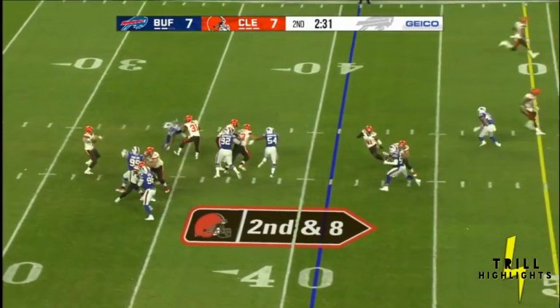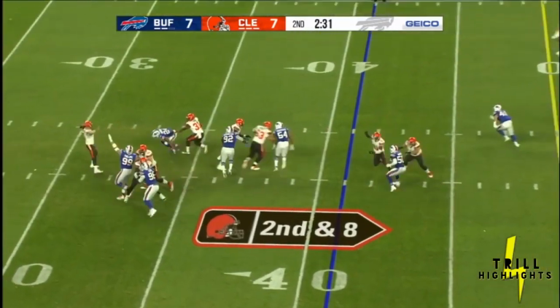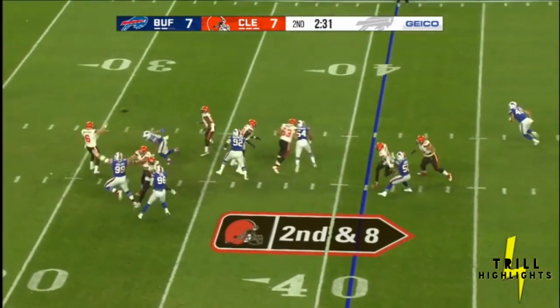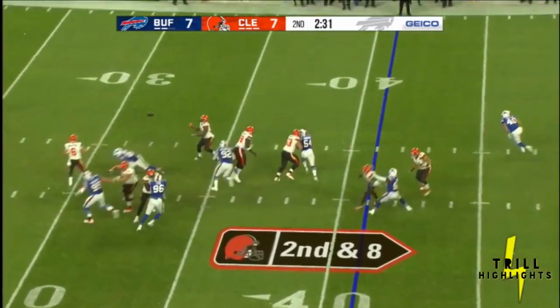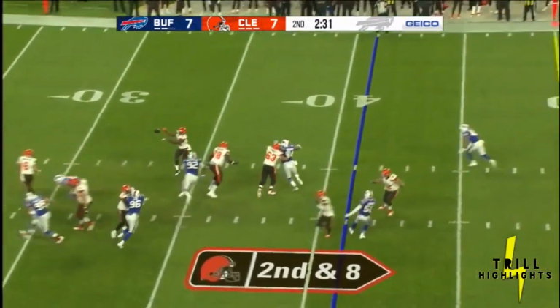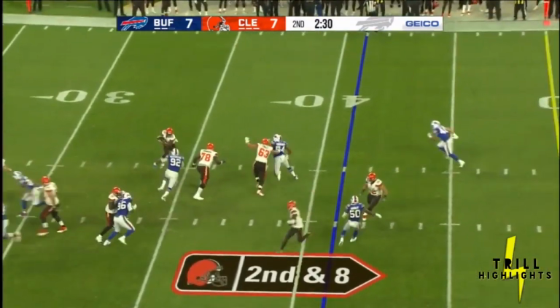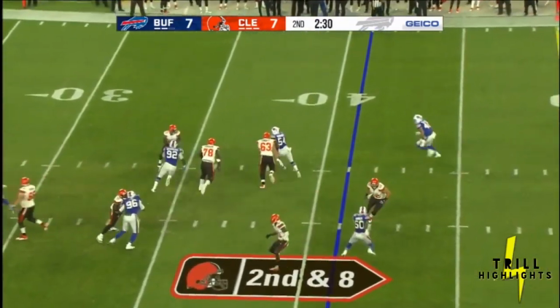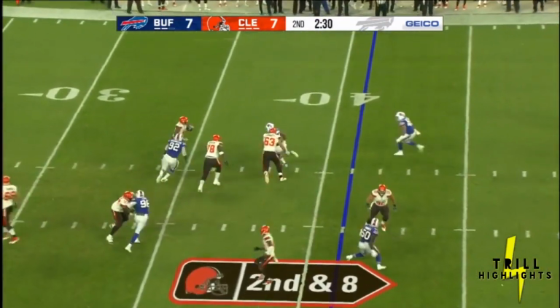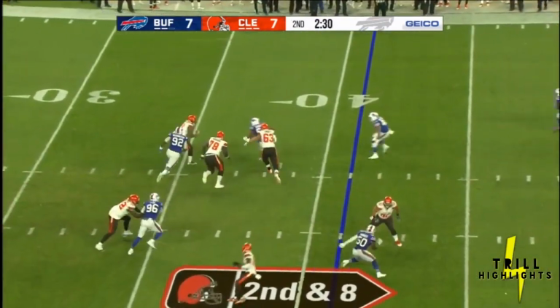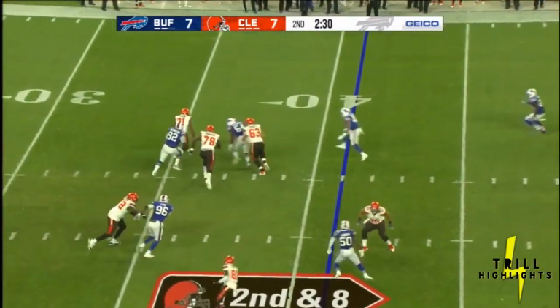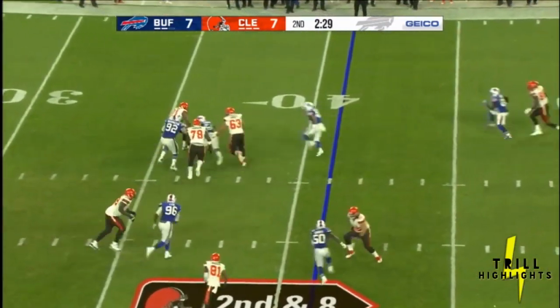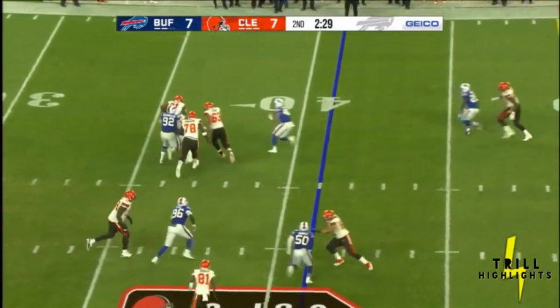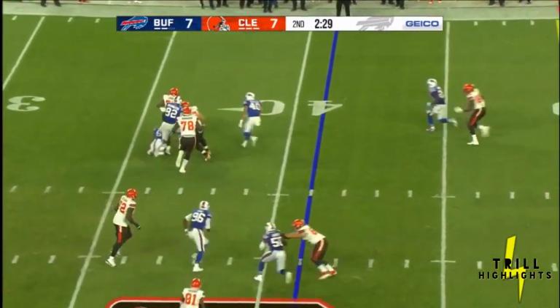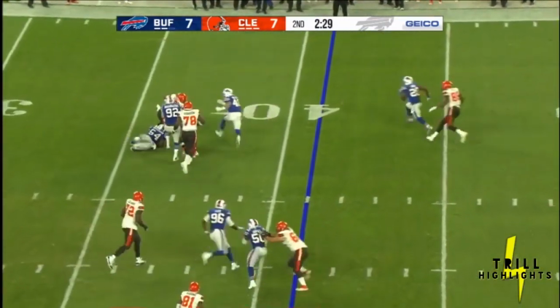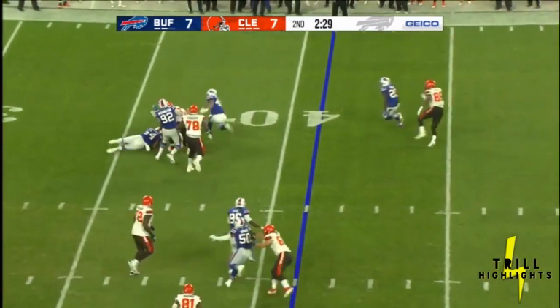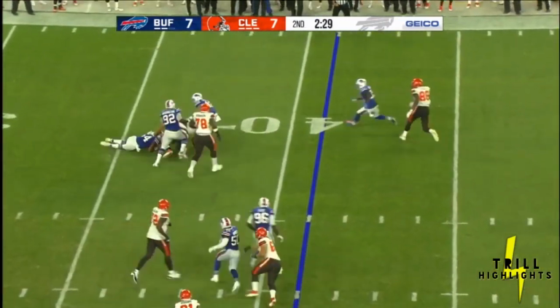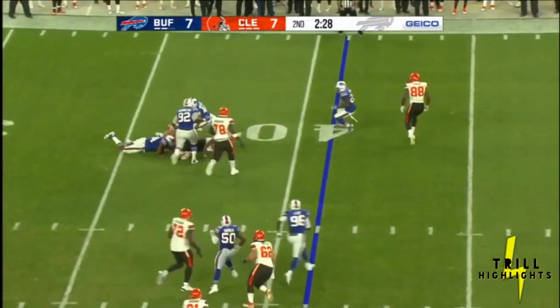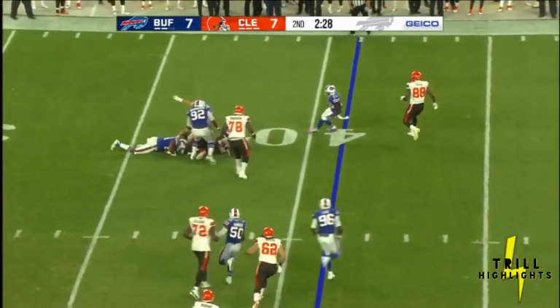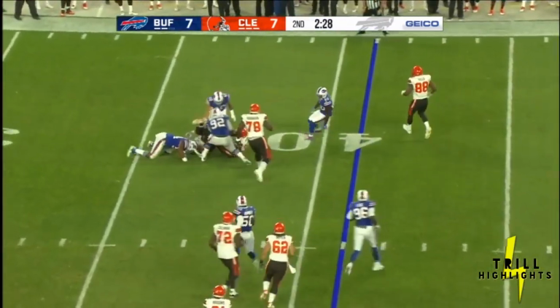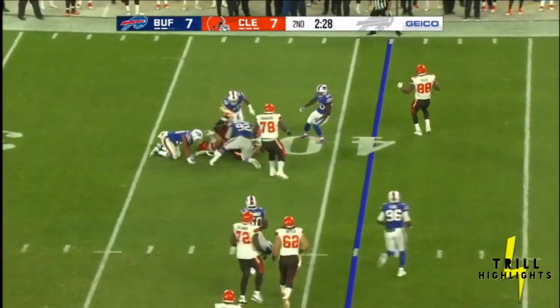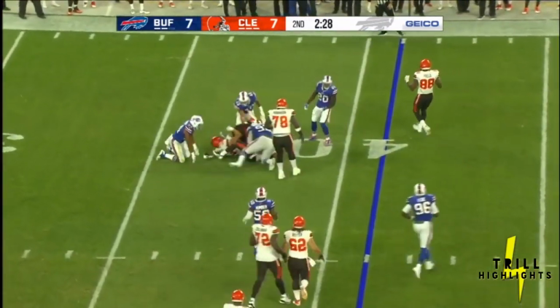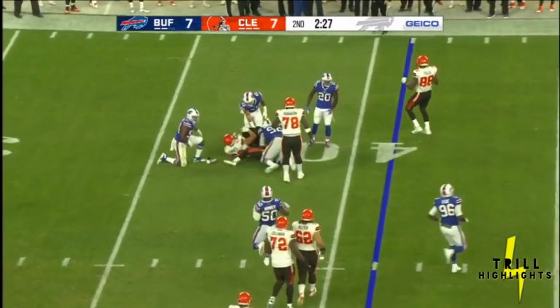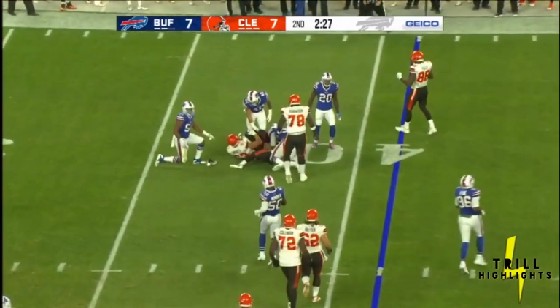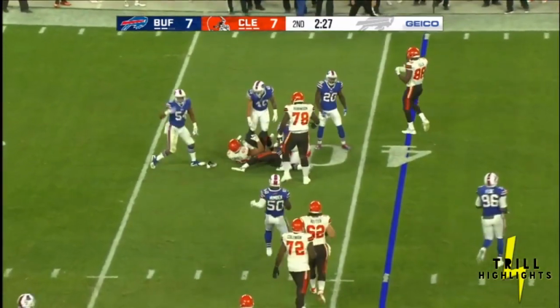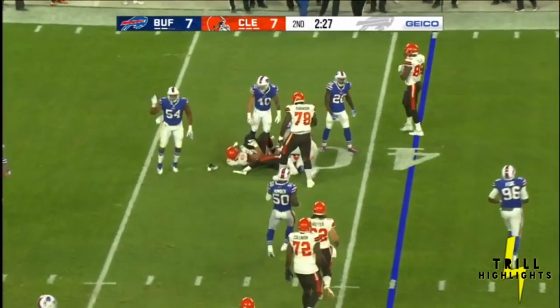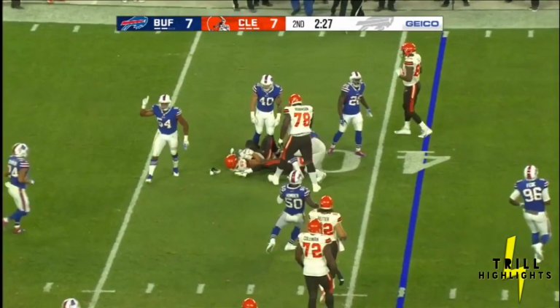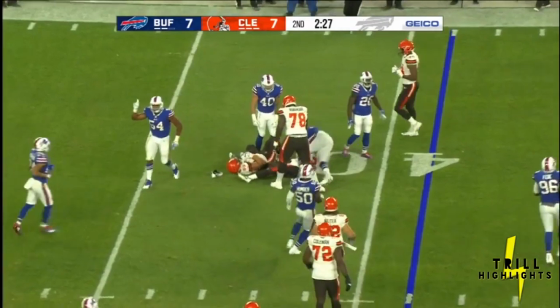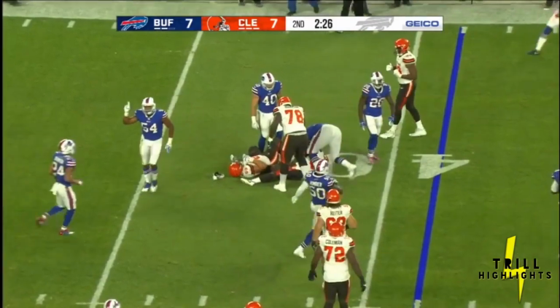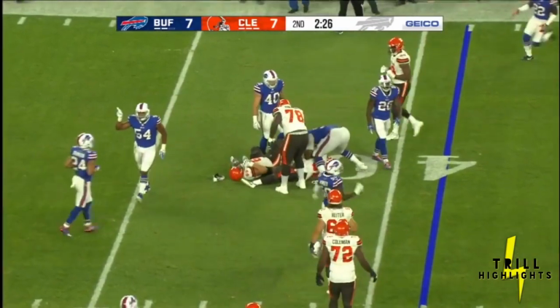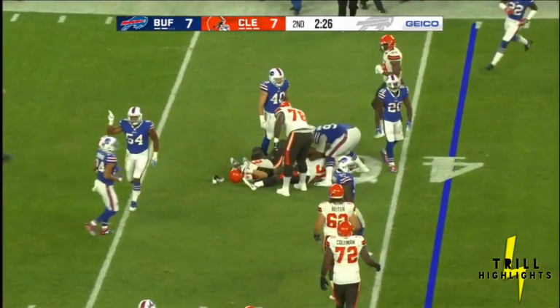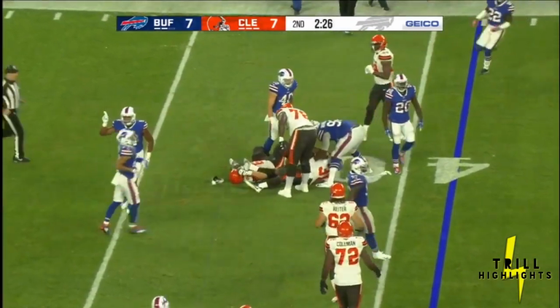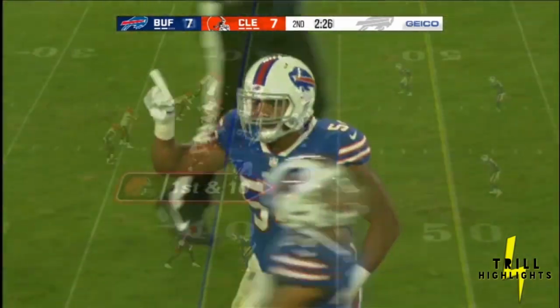Mayfield throwing again. It's a screen to Chubb, and Chubb is tackled by Eddie Yarbrough.